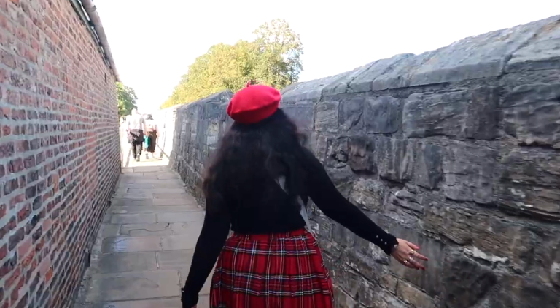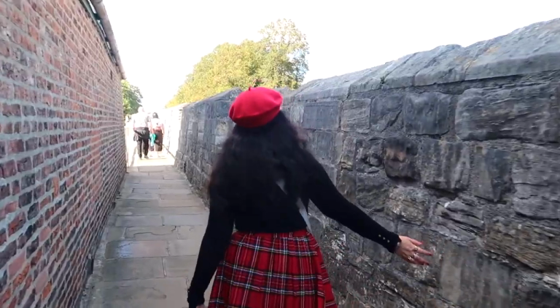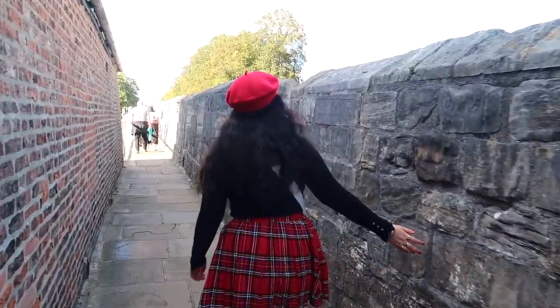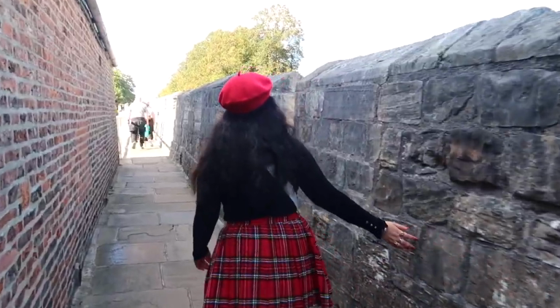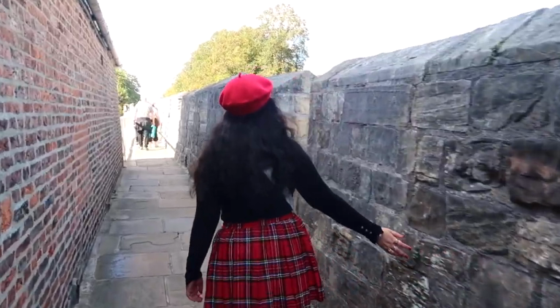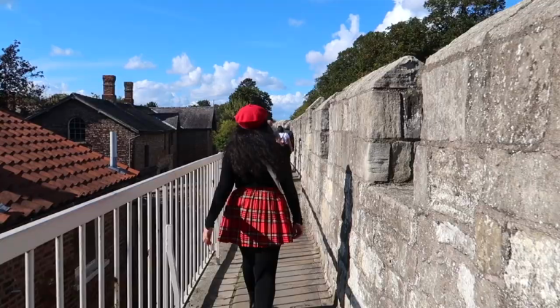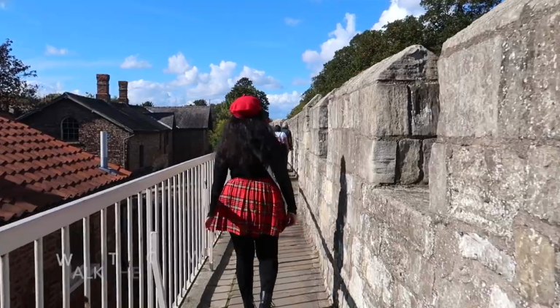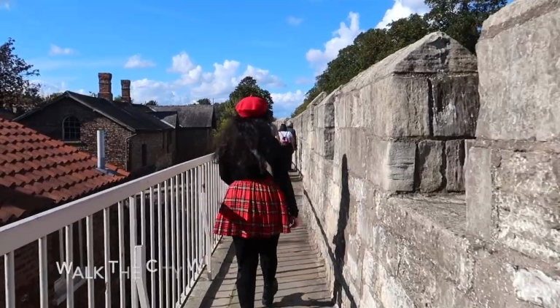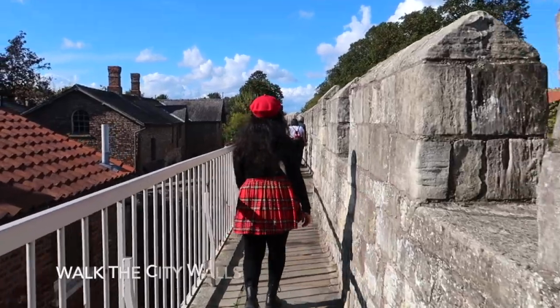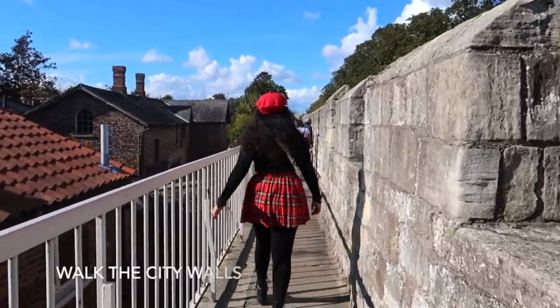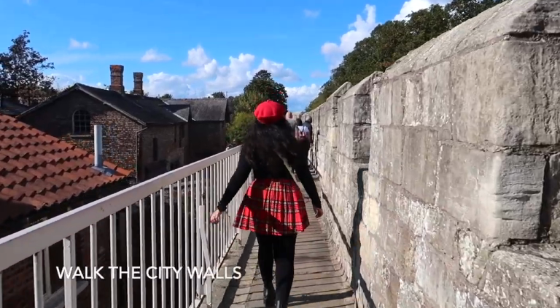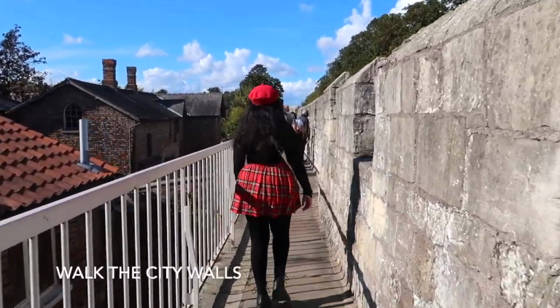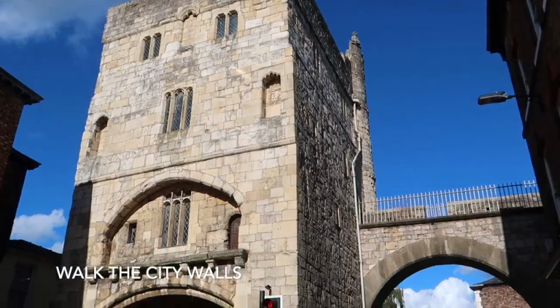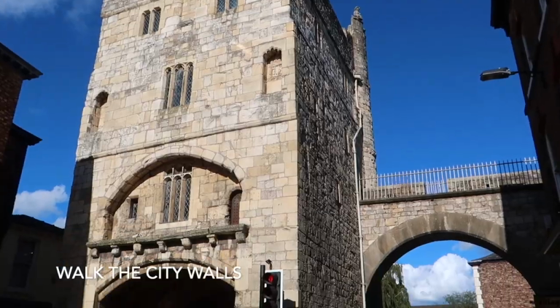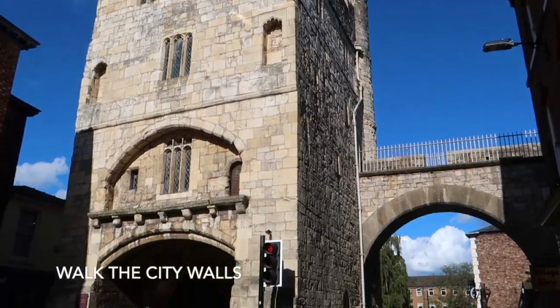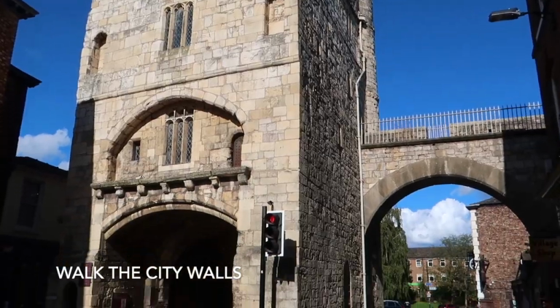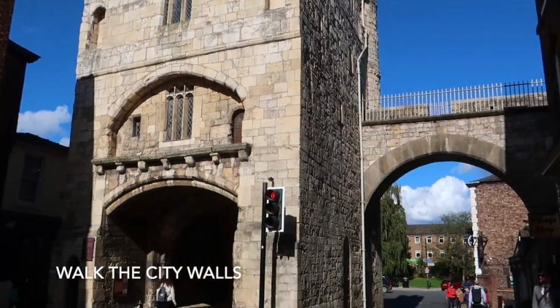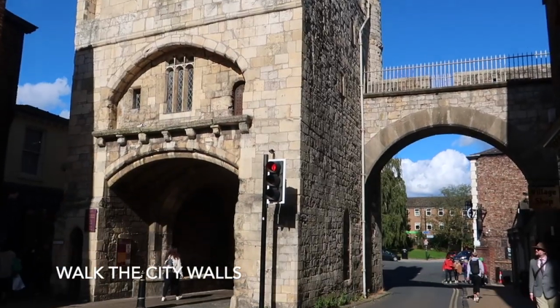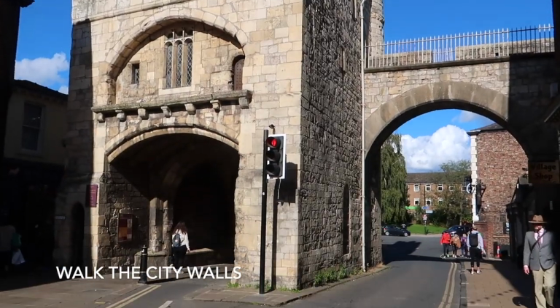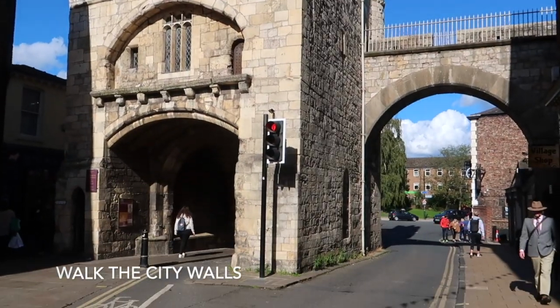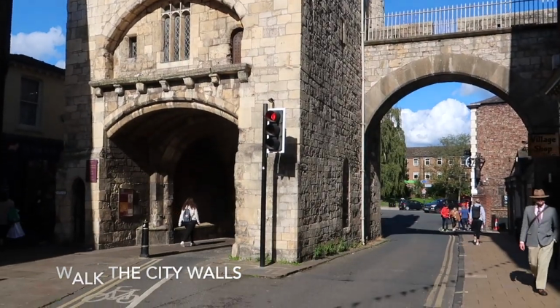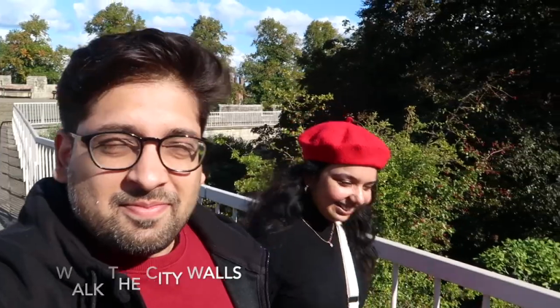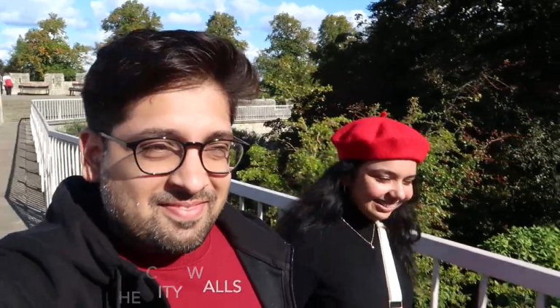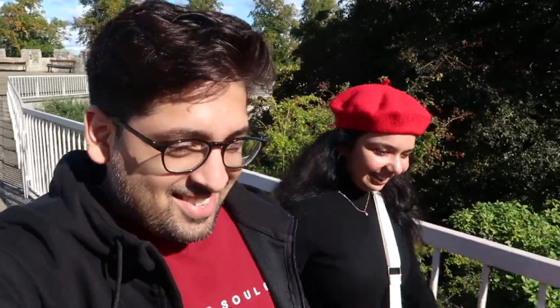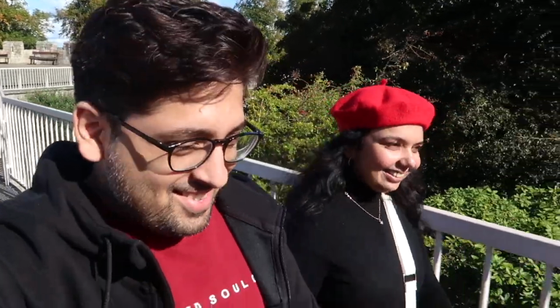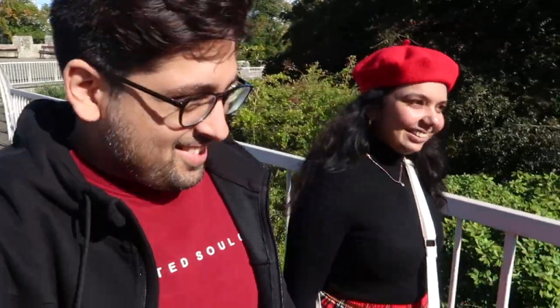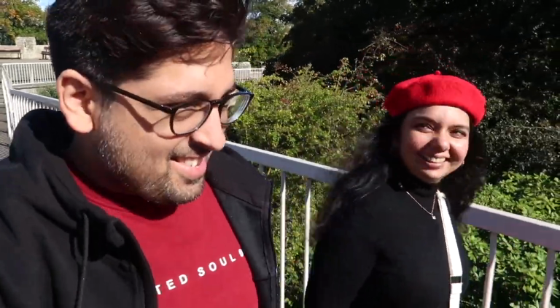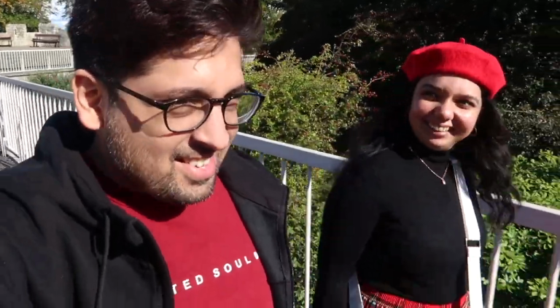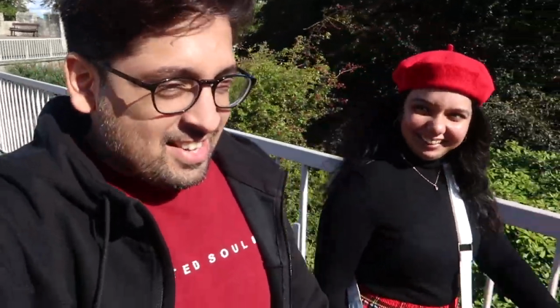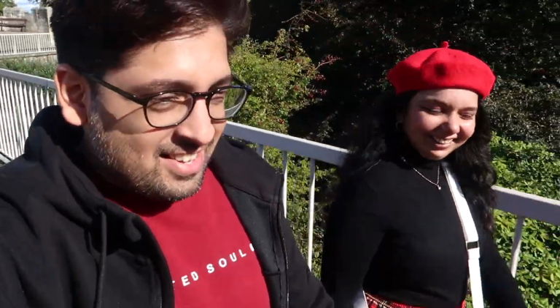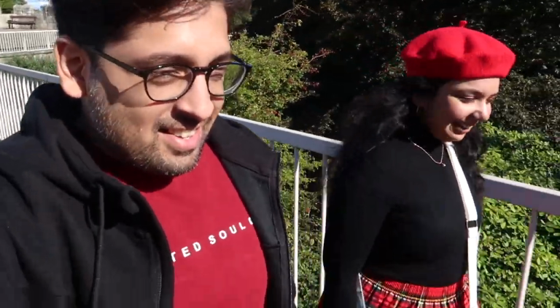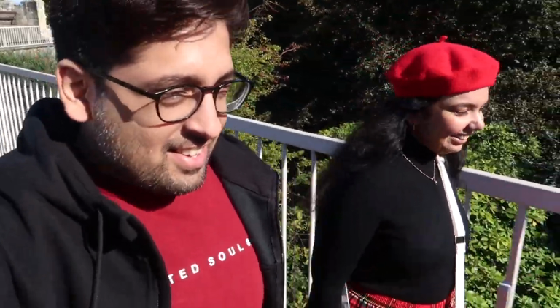Now this is the next must-do thing while you're here in York — walk the city walls. Start from Monk Bar and you will love this walk.